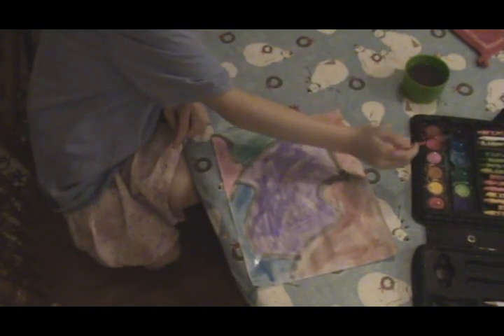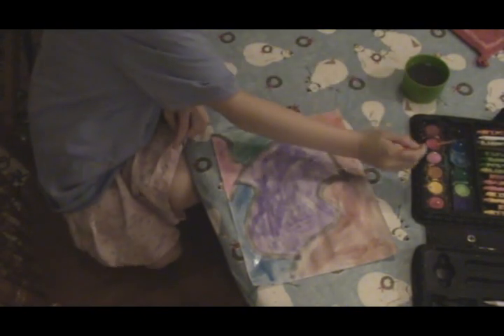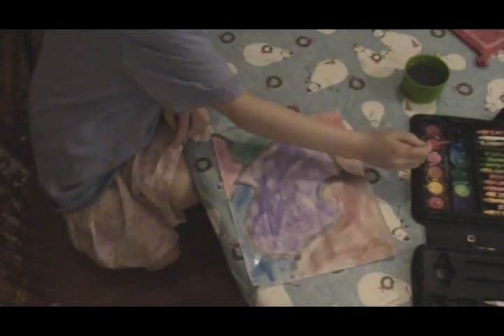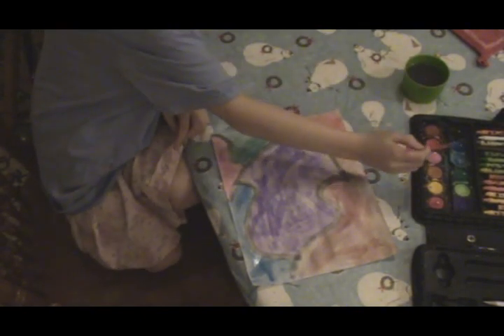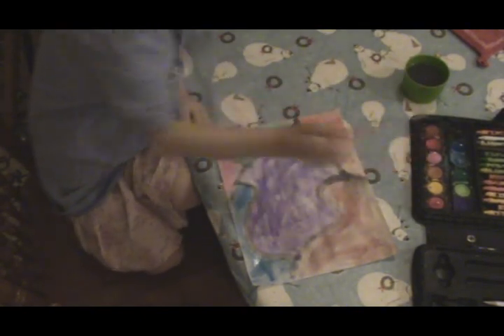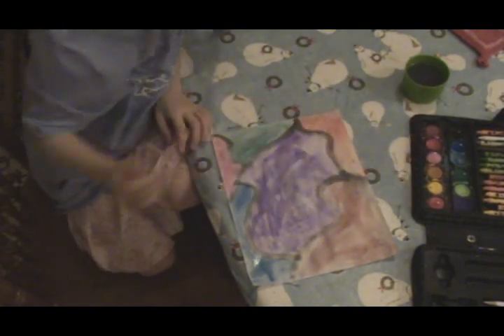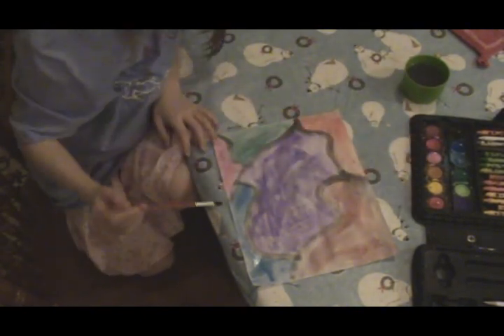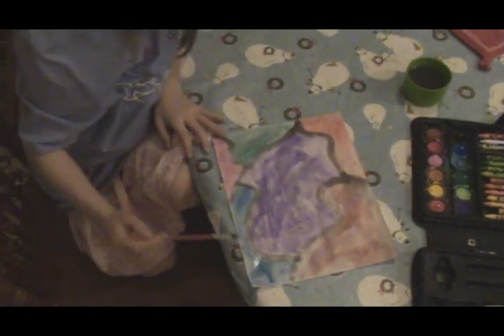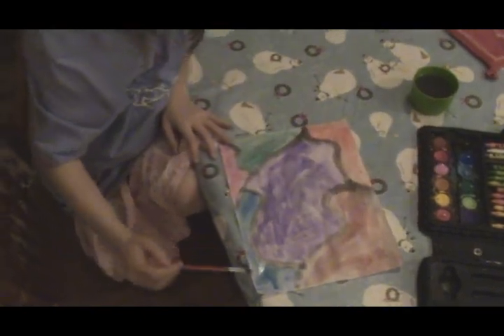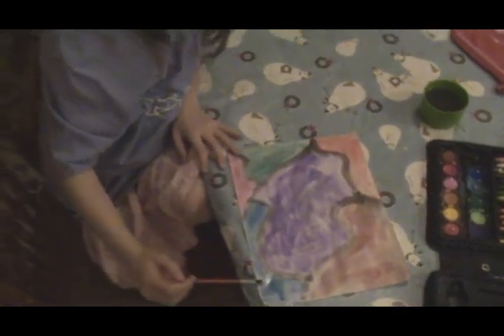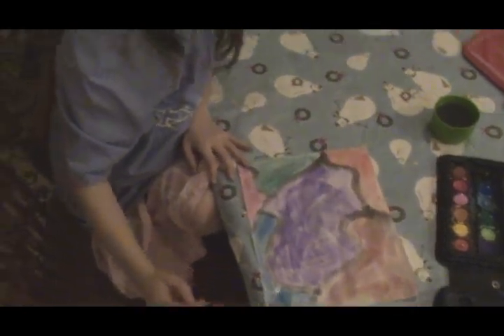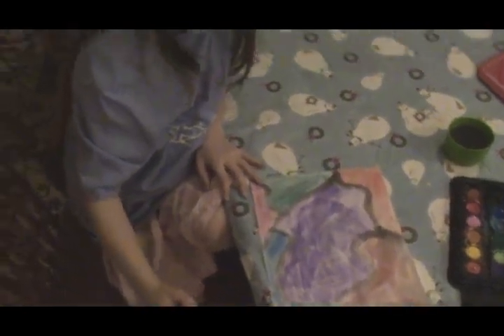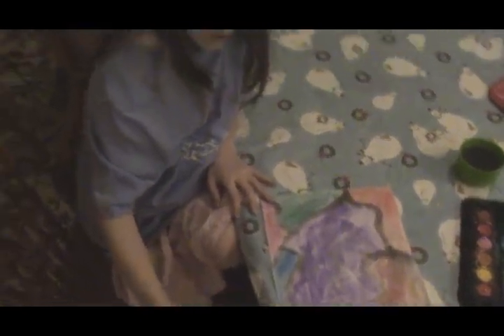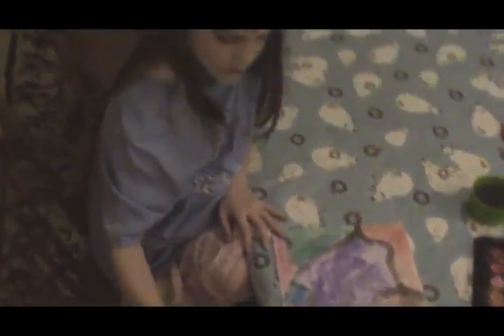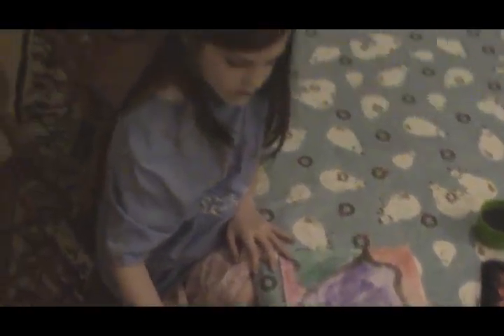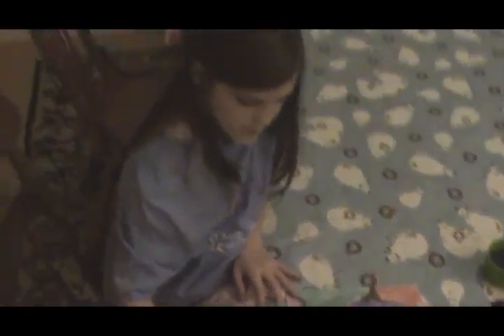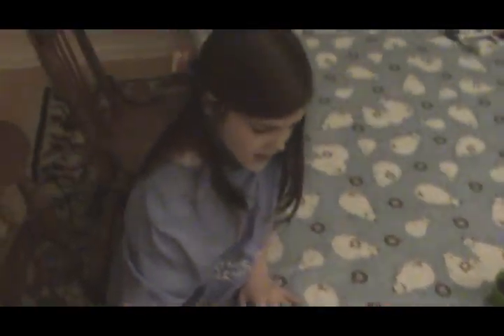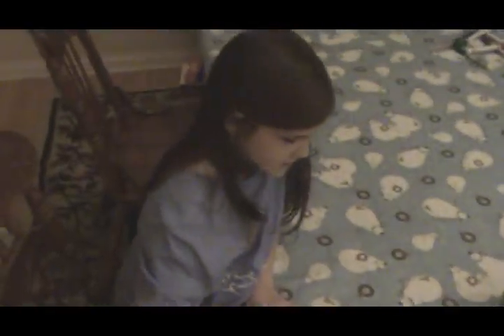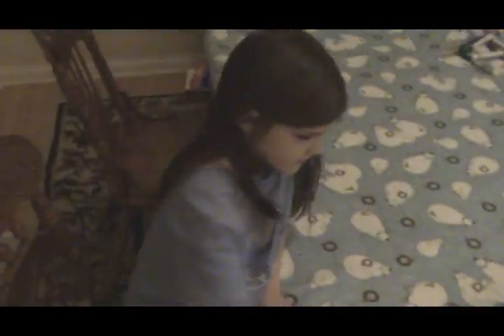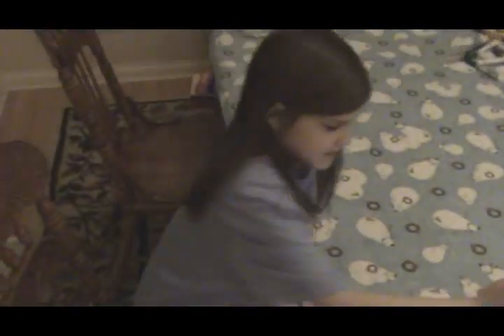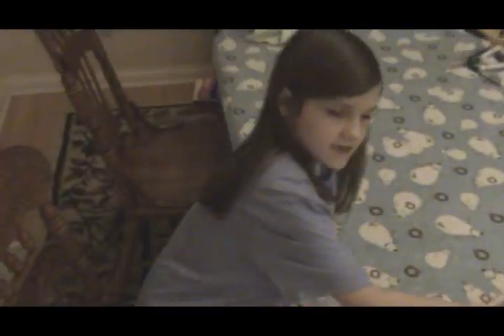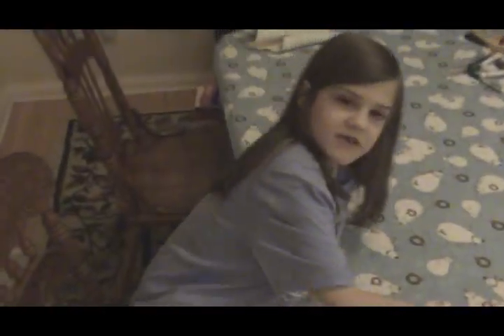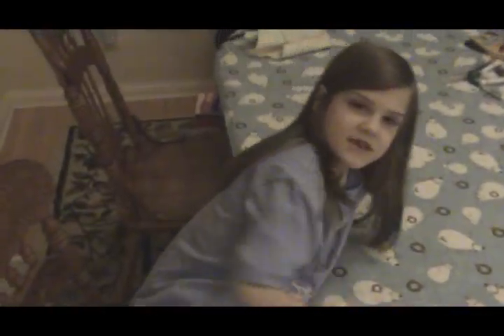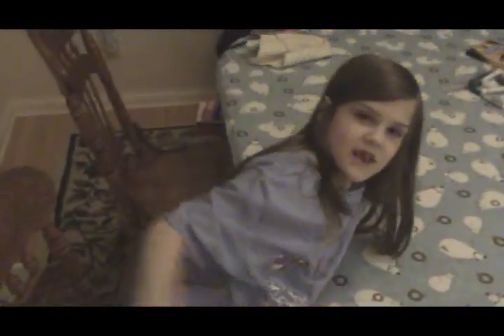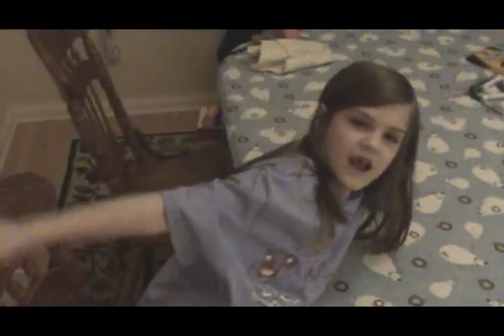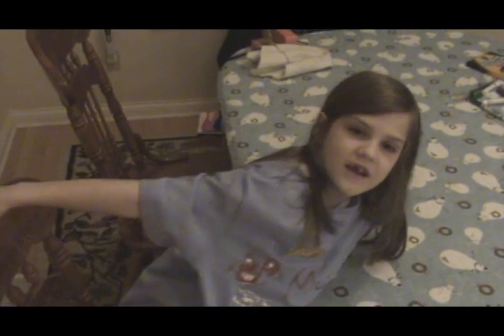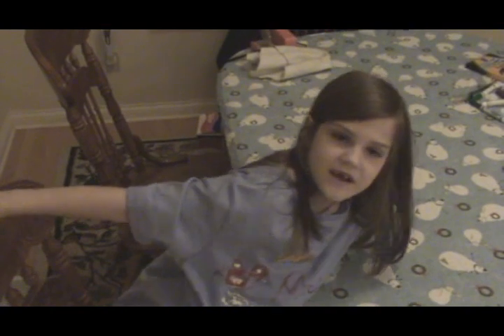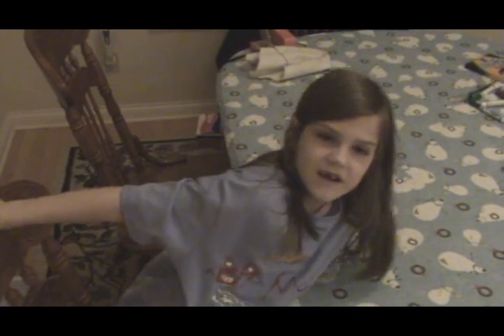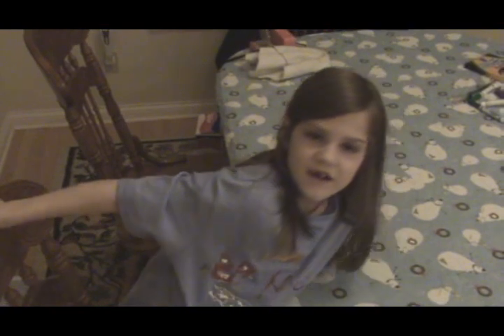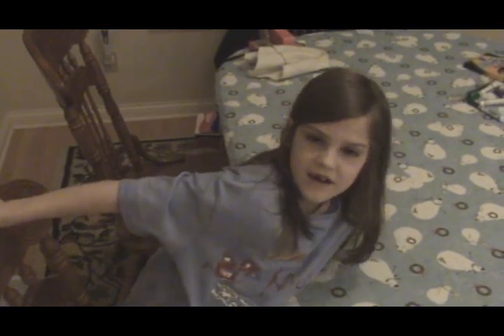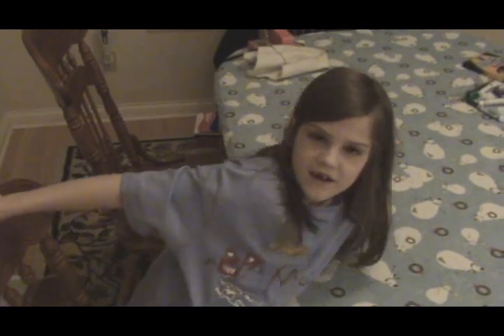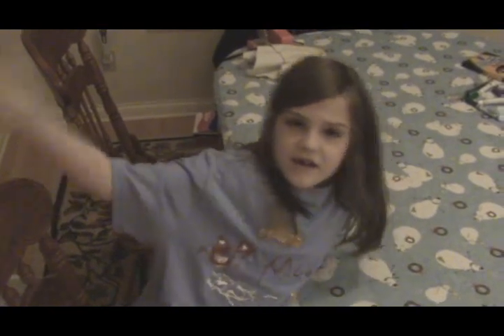Alright, good job. Say goodbye. Goodbye, and that's it for today. Bye. Bye.